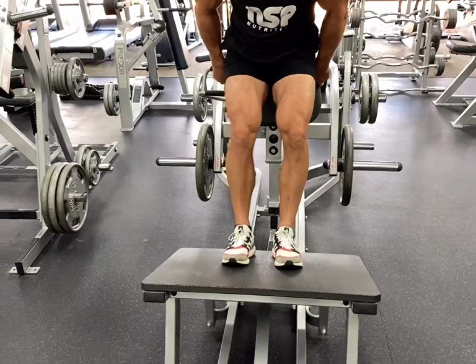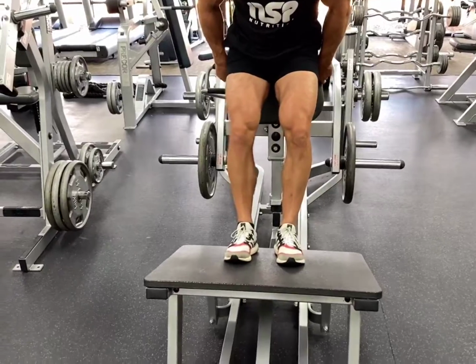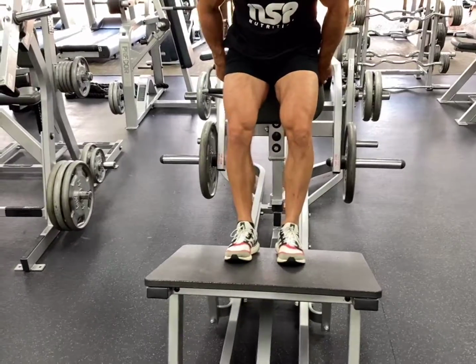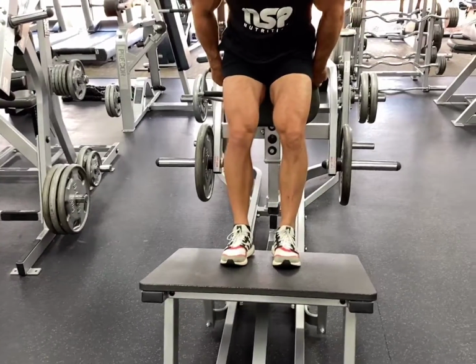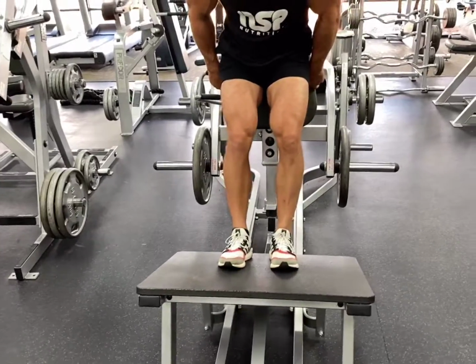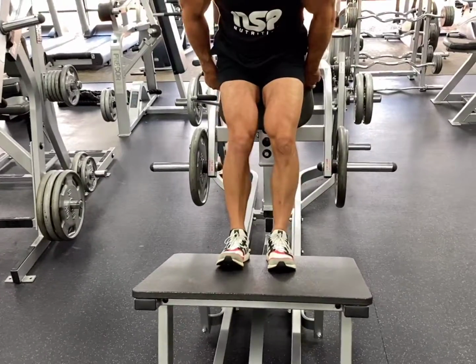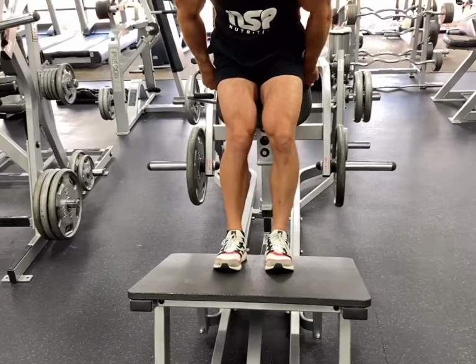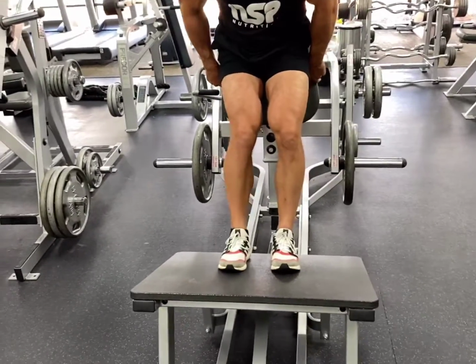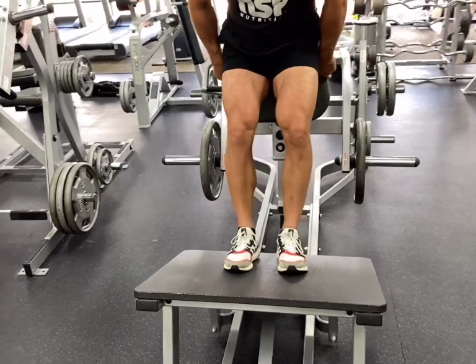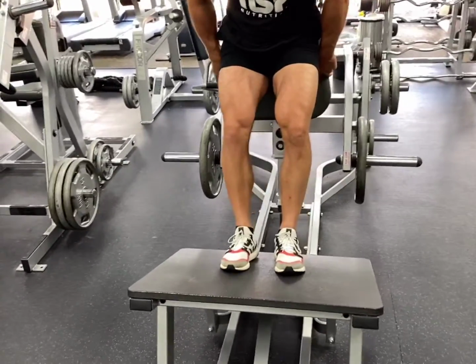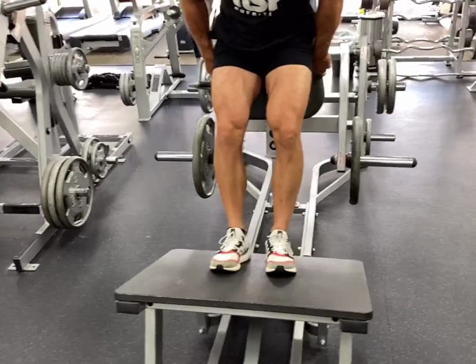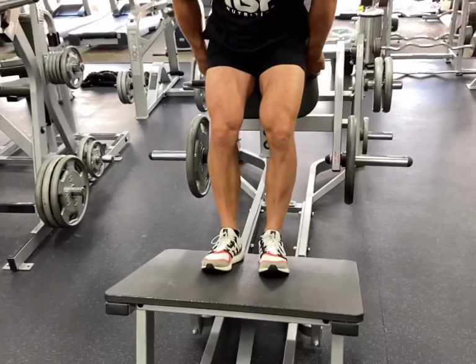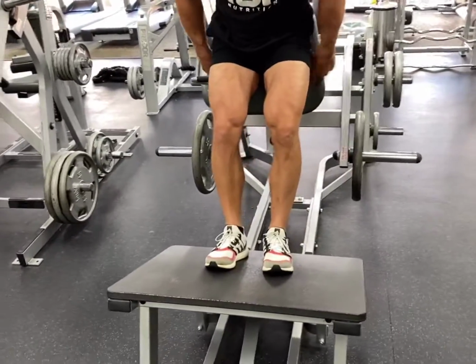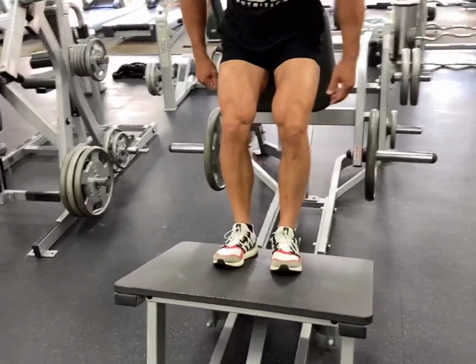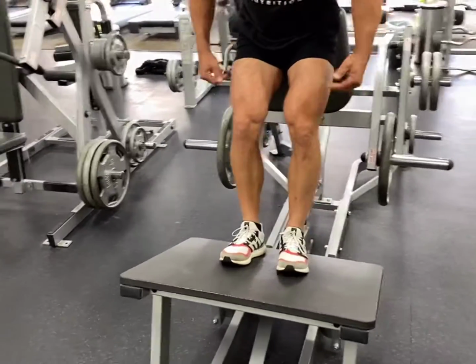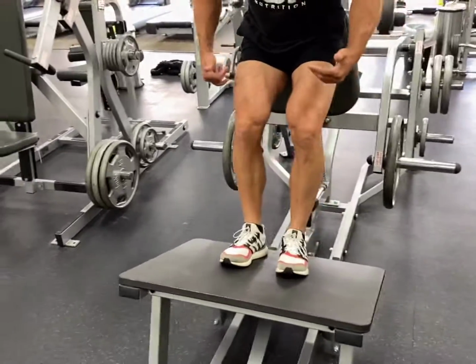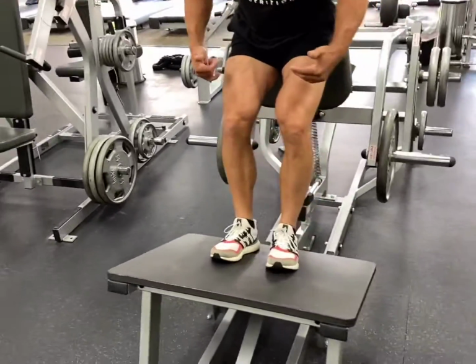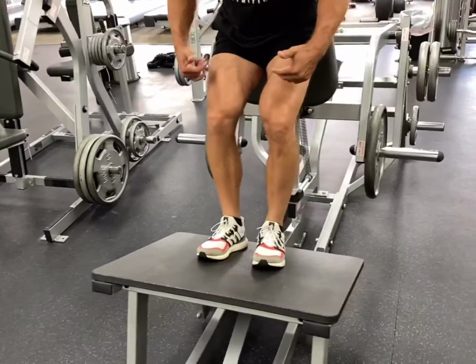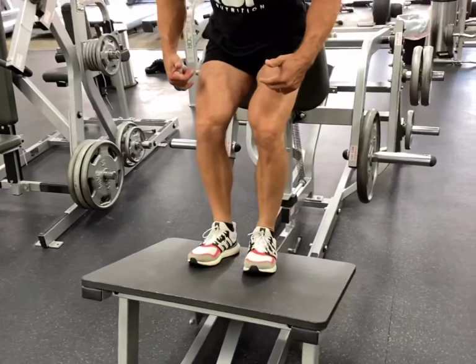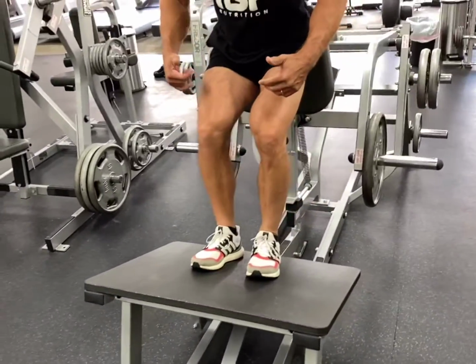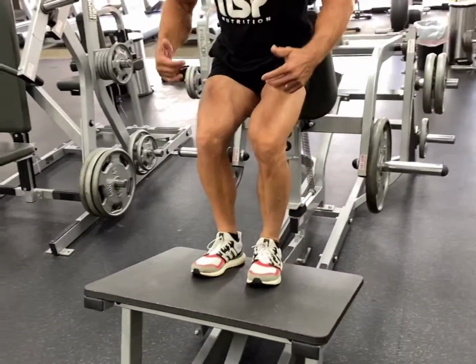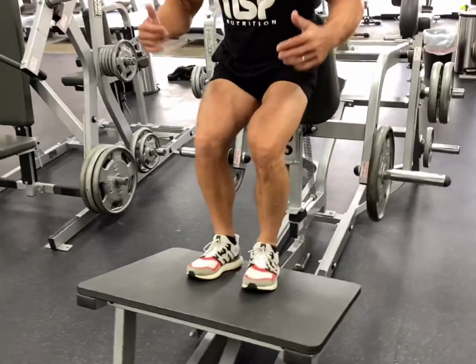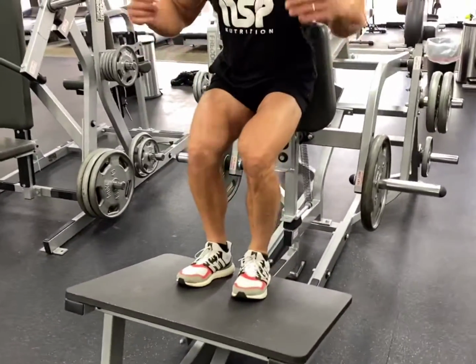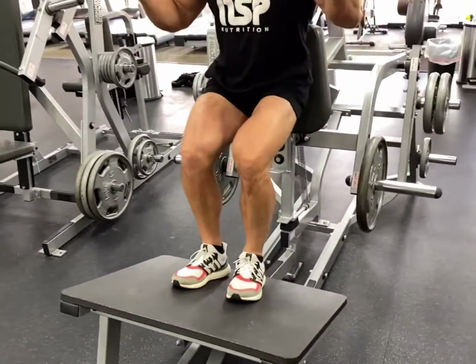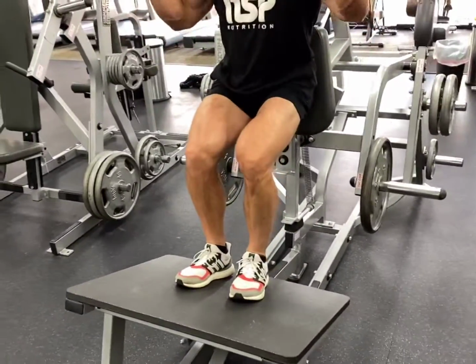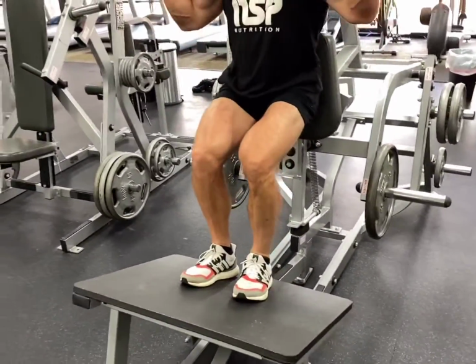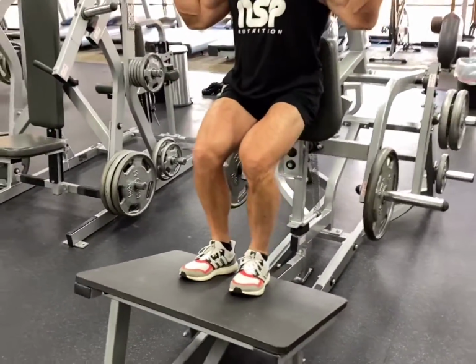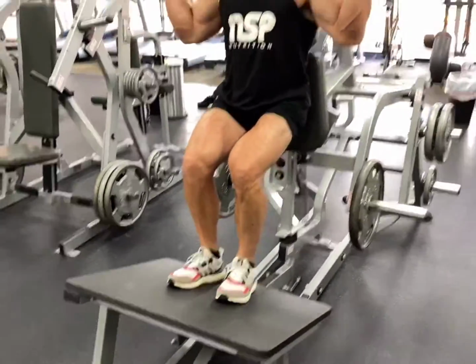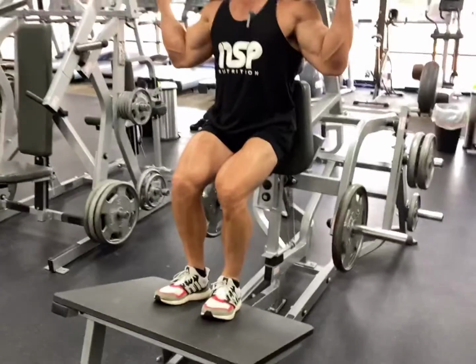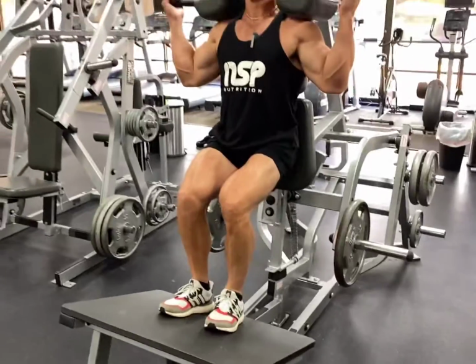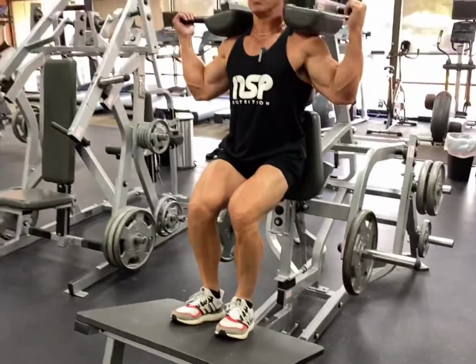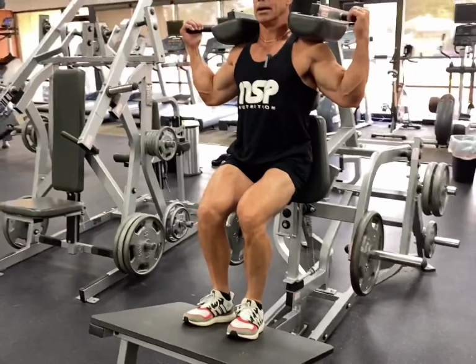When you're going heavy with this, you're always going to wear a belt because it still has pressure on the spine.